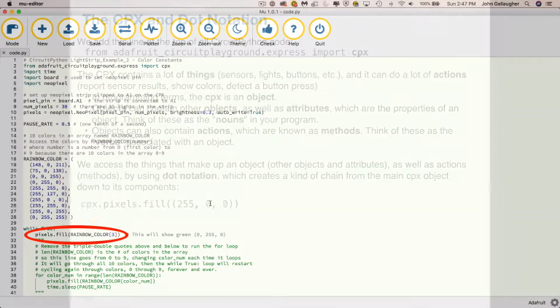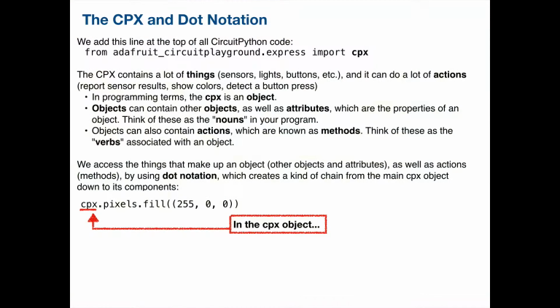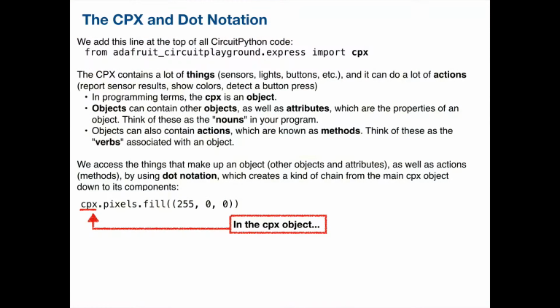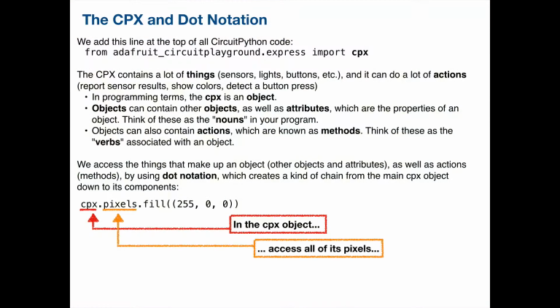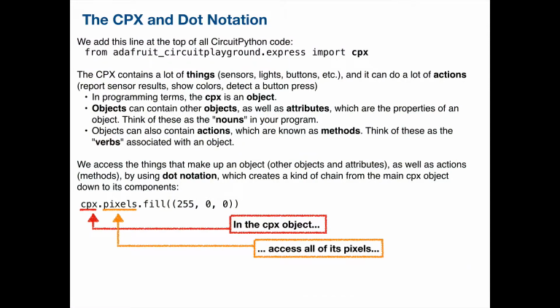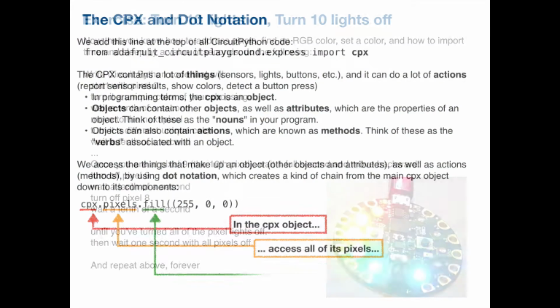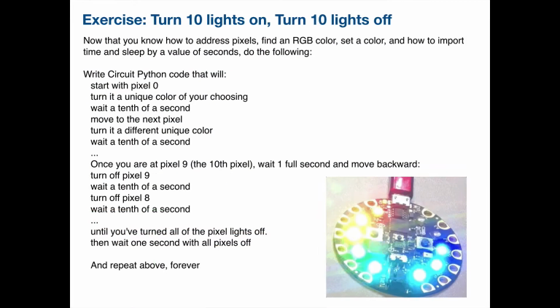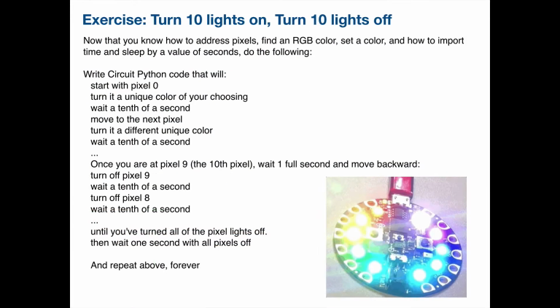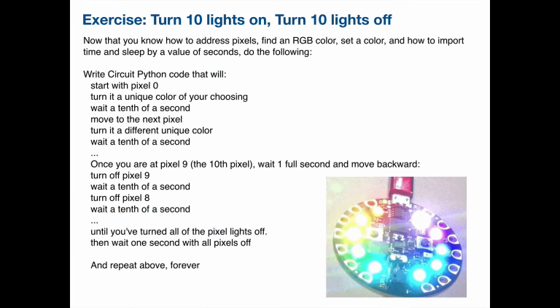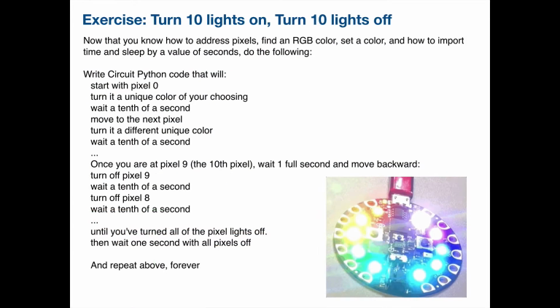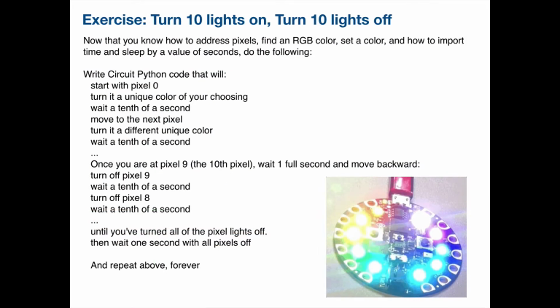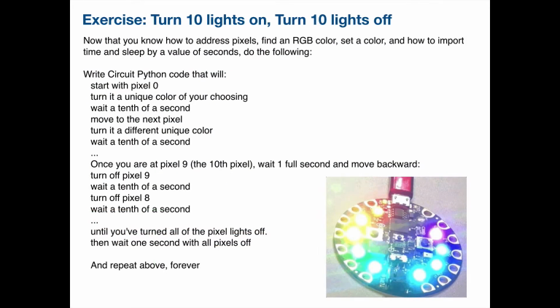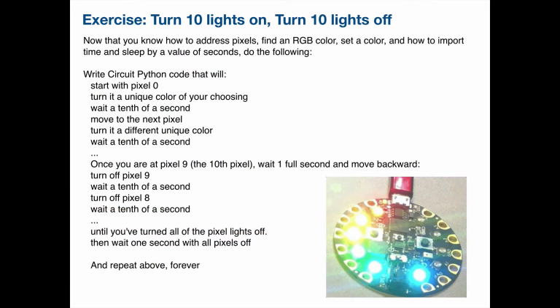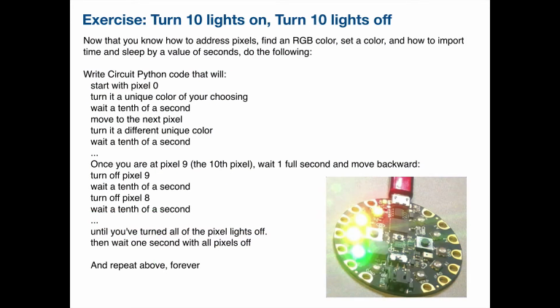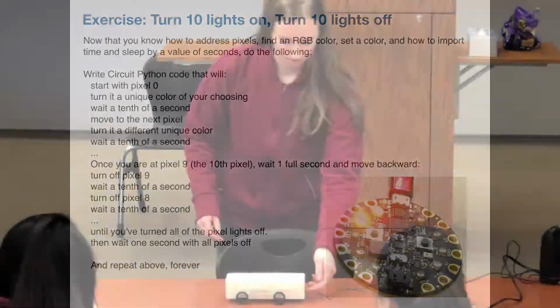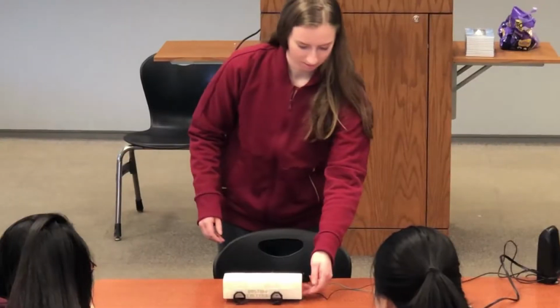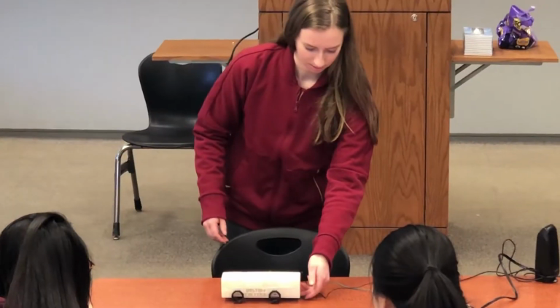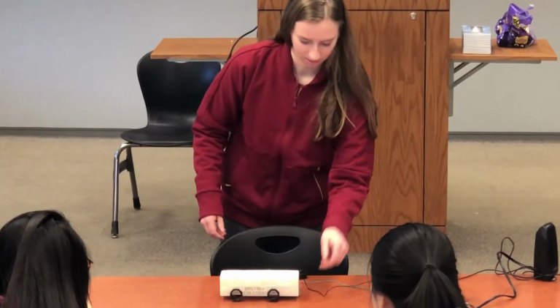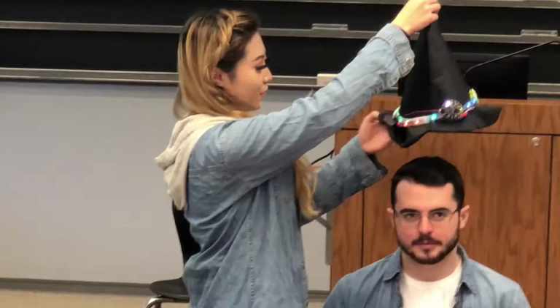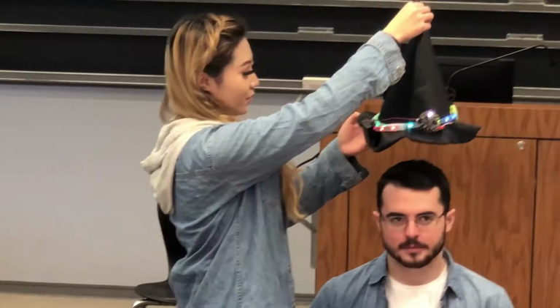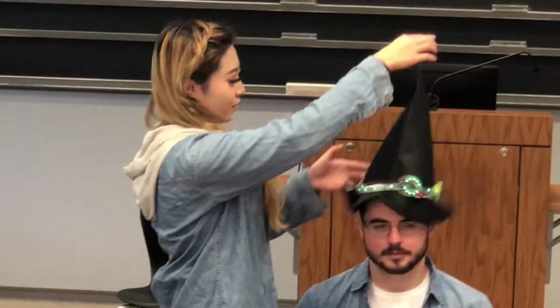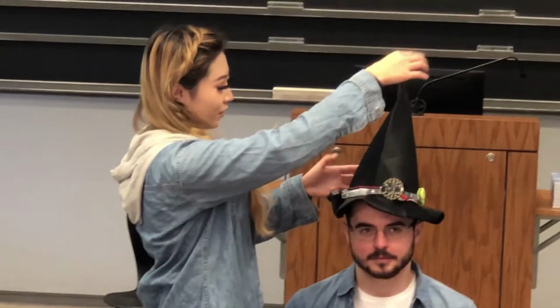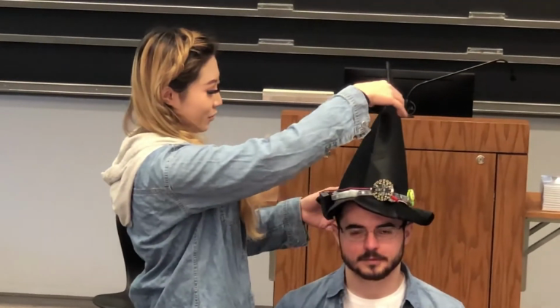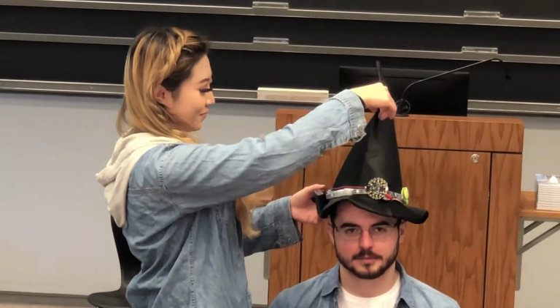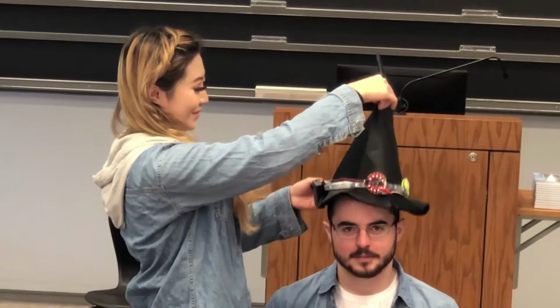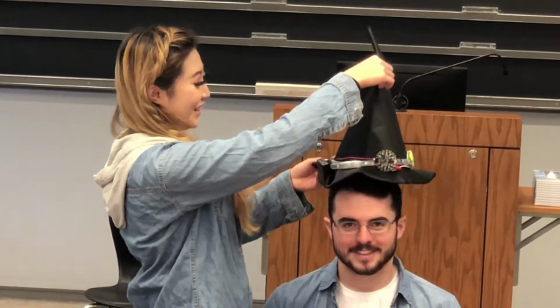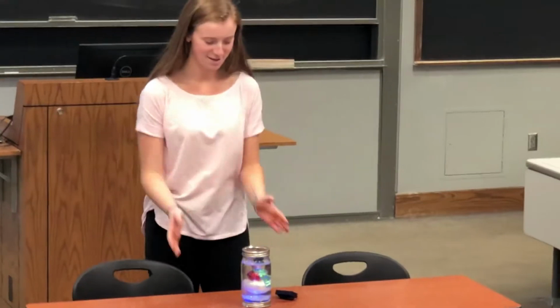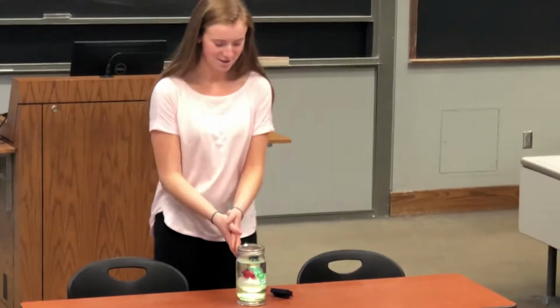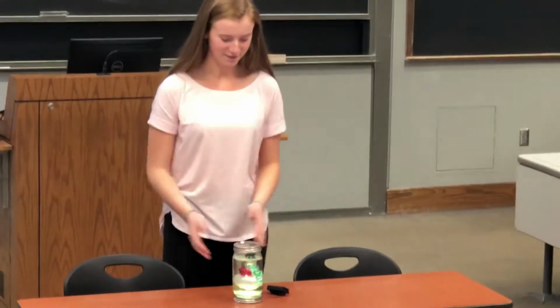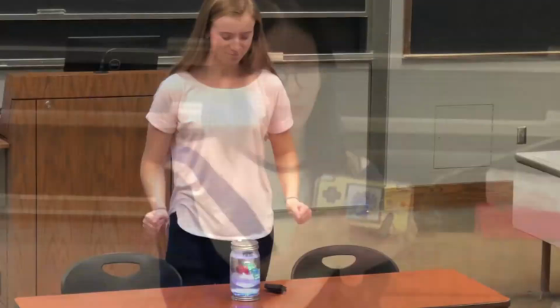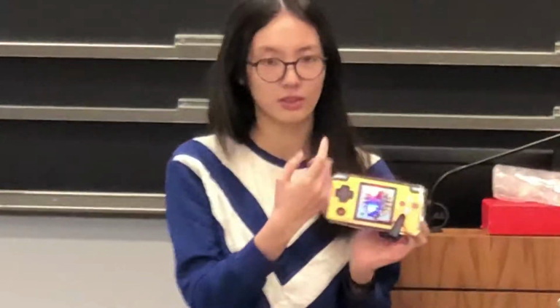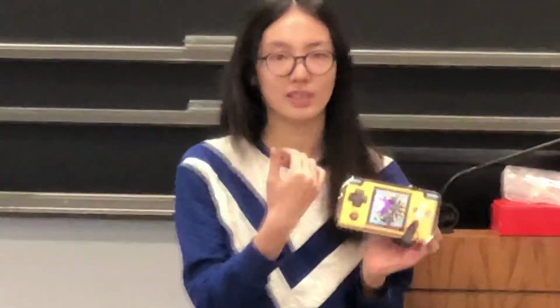After a series of flipped class tutorial videos and just two classroom programming sessions, students were on their own to come up with creative show-and-tell final projects.